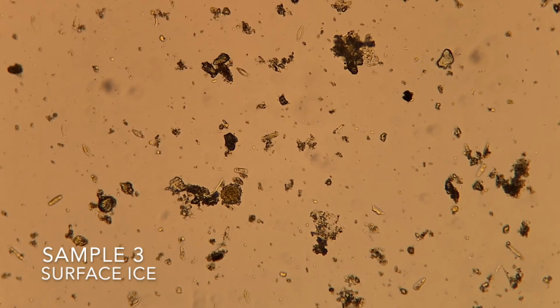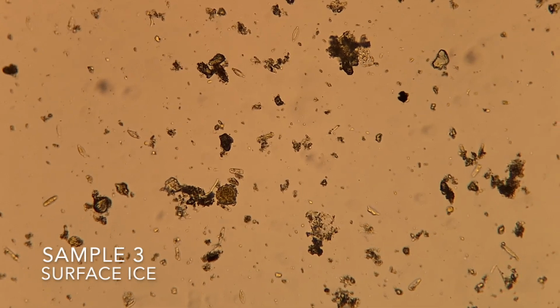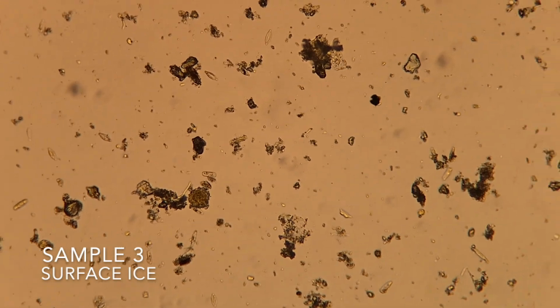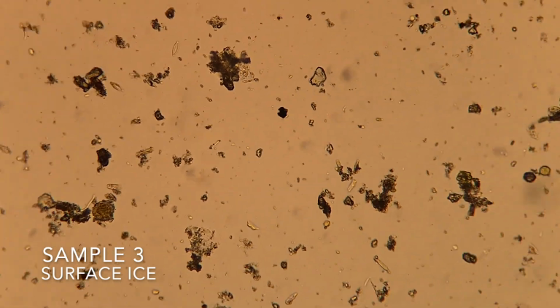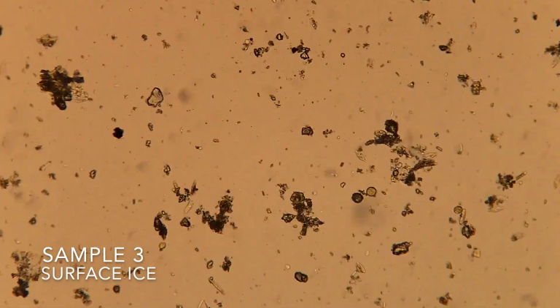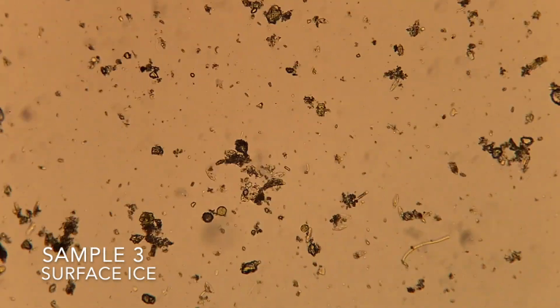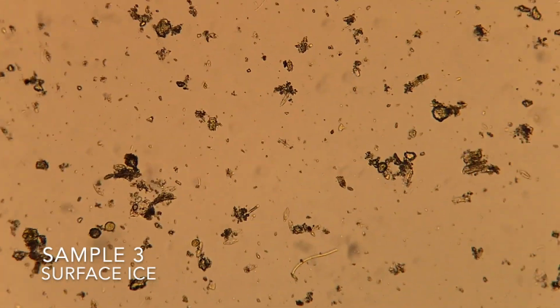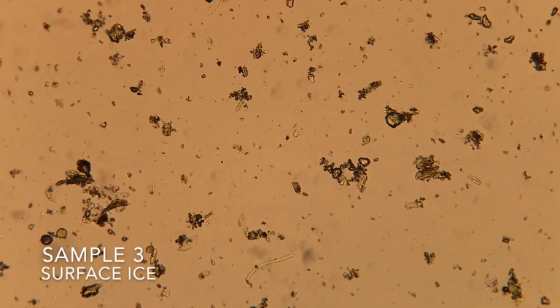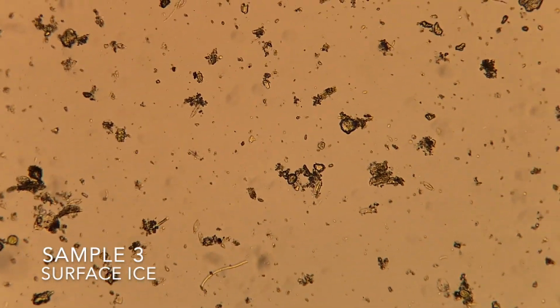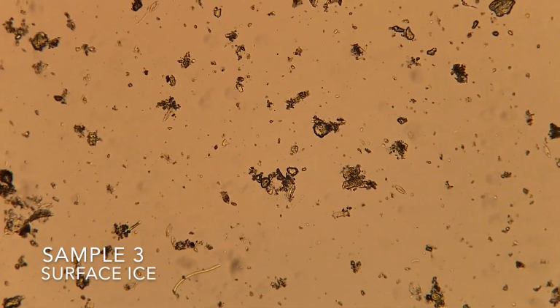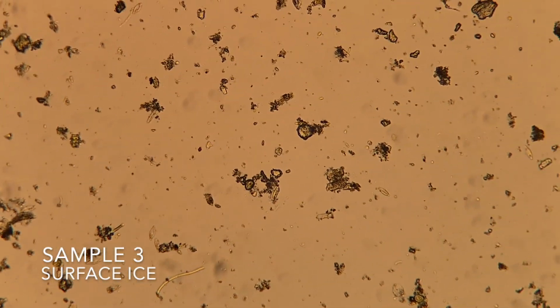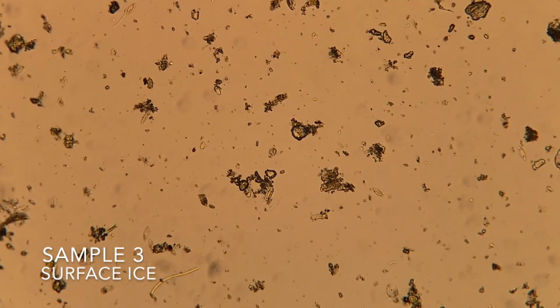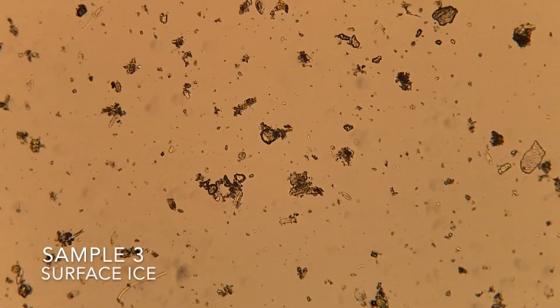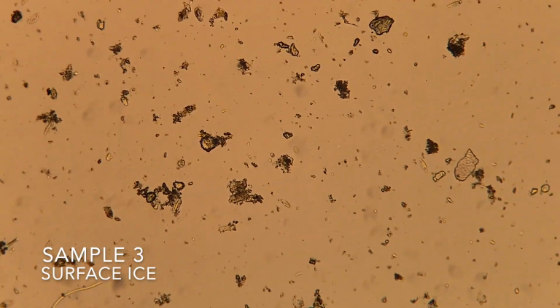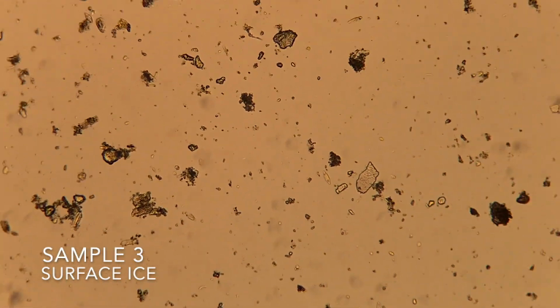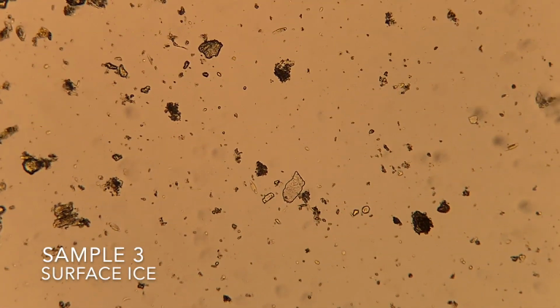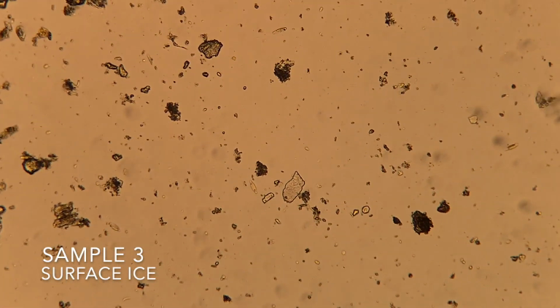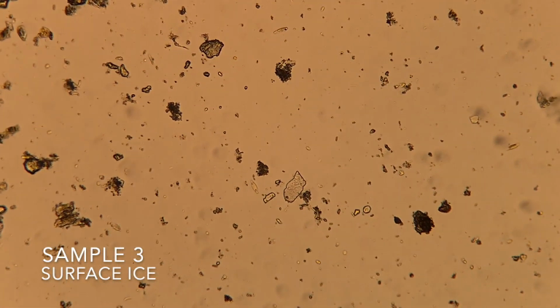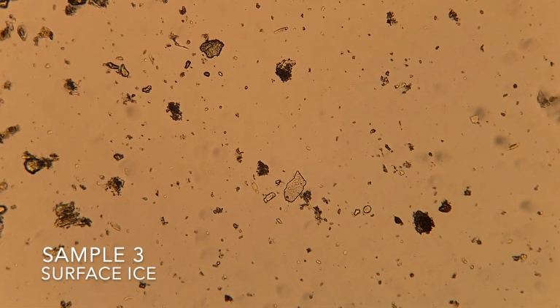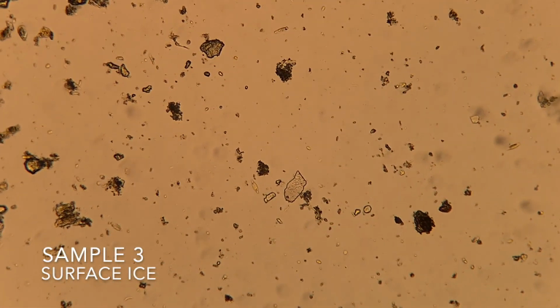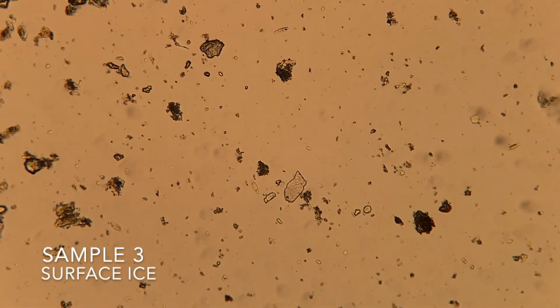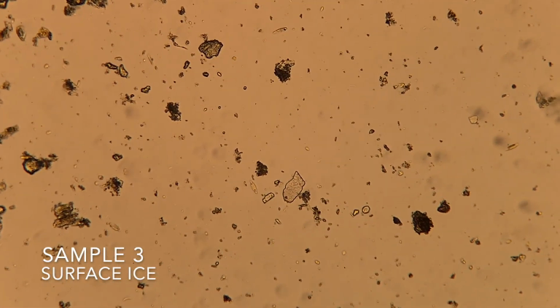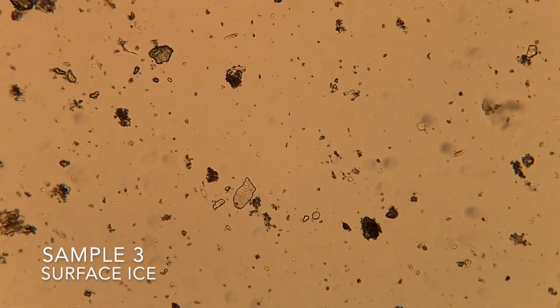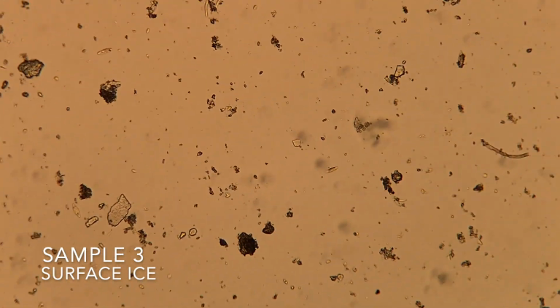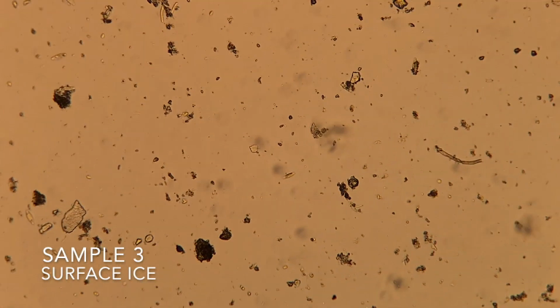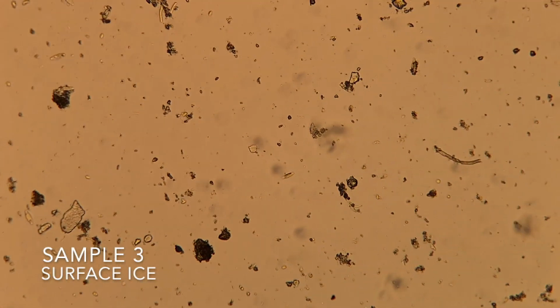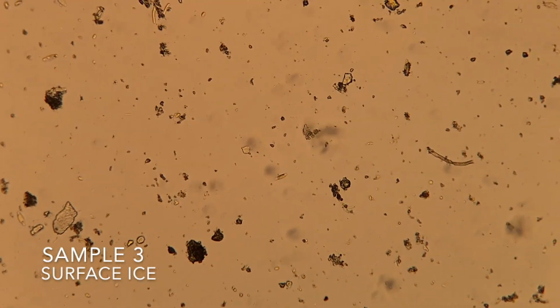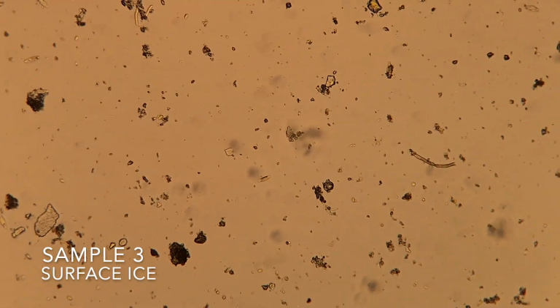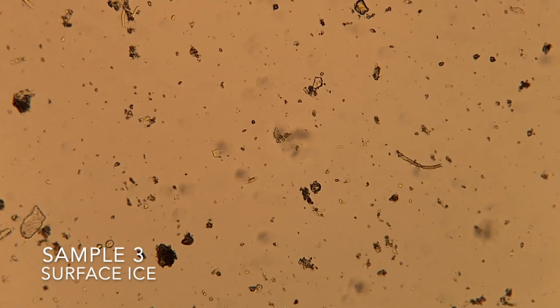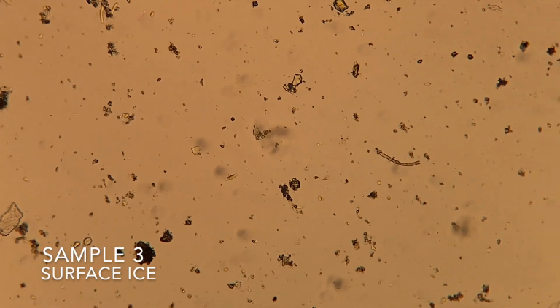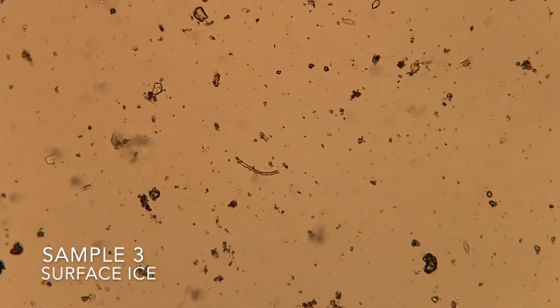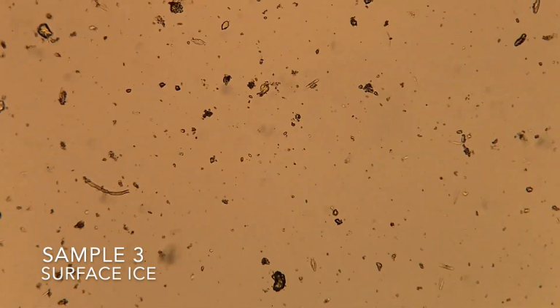I'm going to do these in reverse order because it's a little bit more exciting that way. Starting with our surface ice sample: